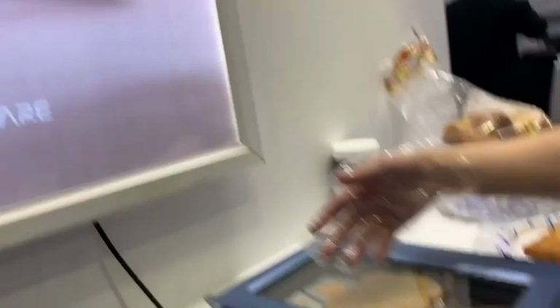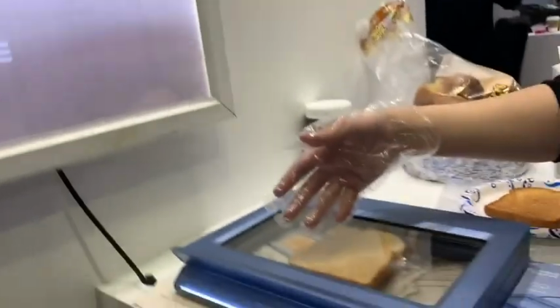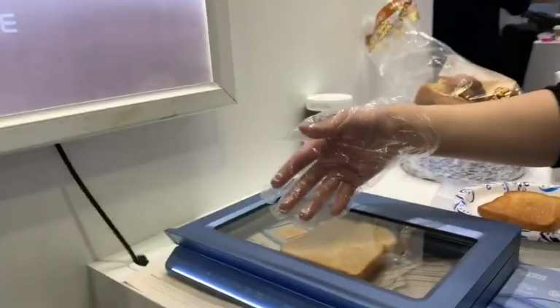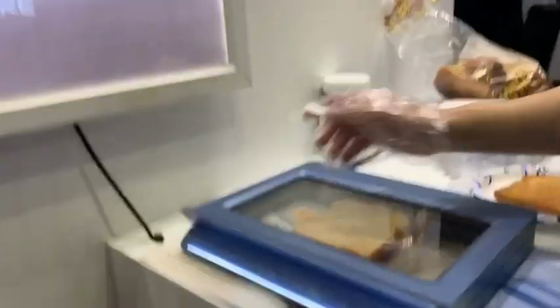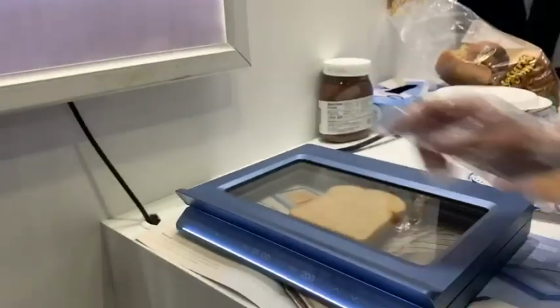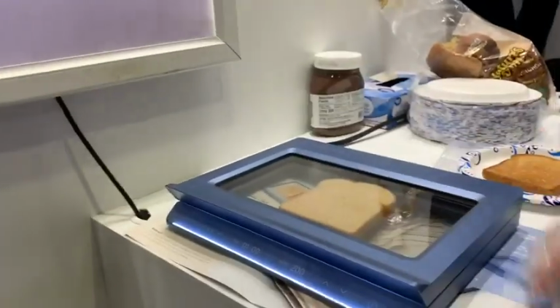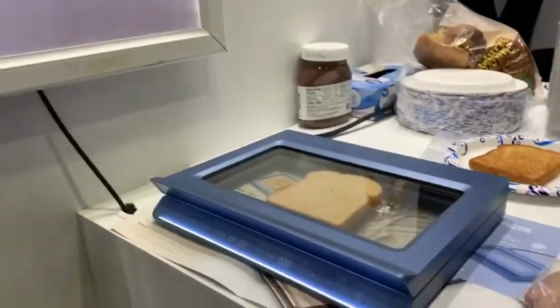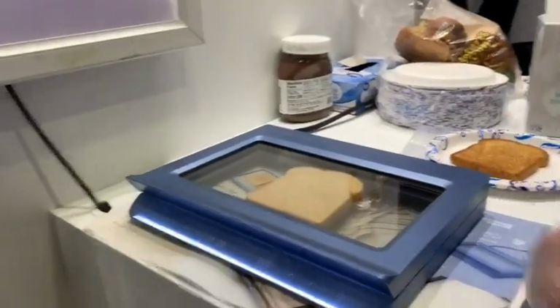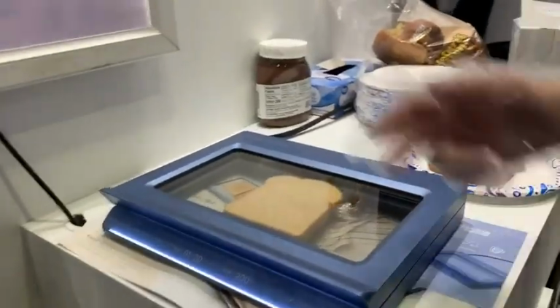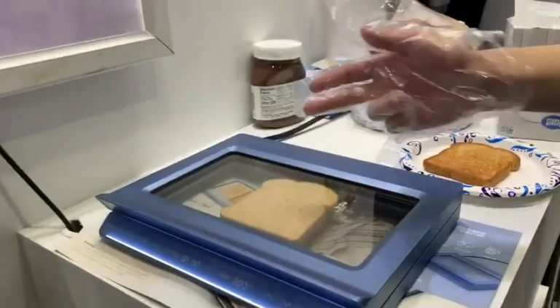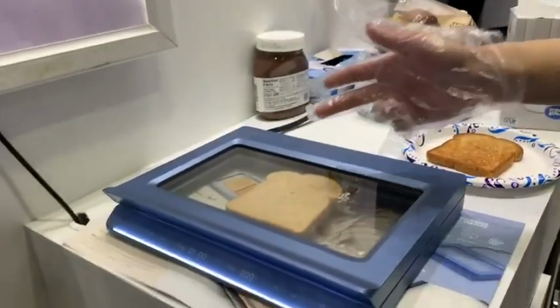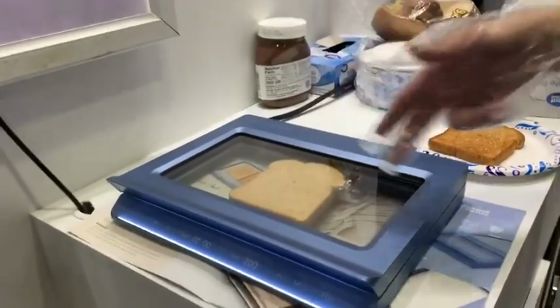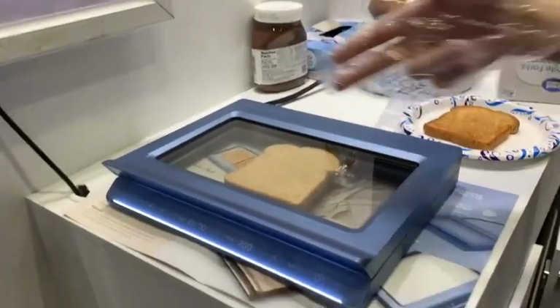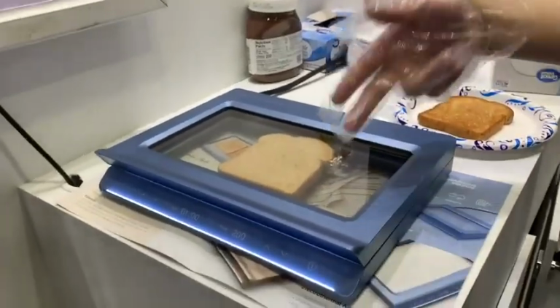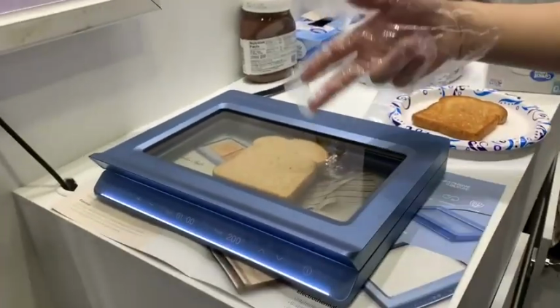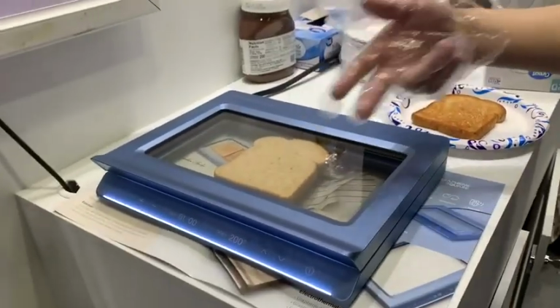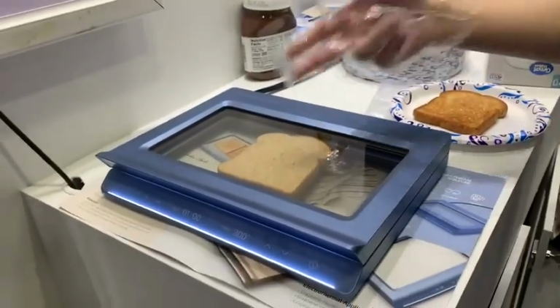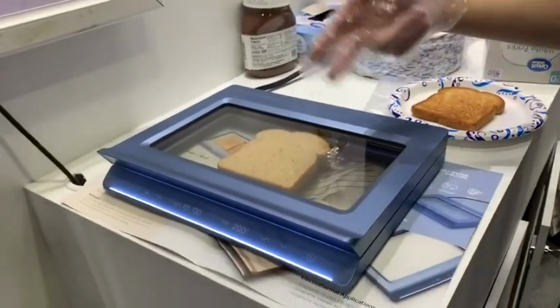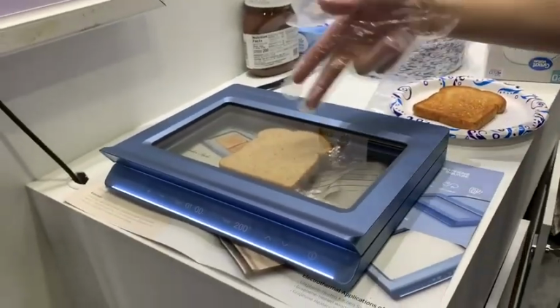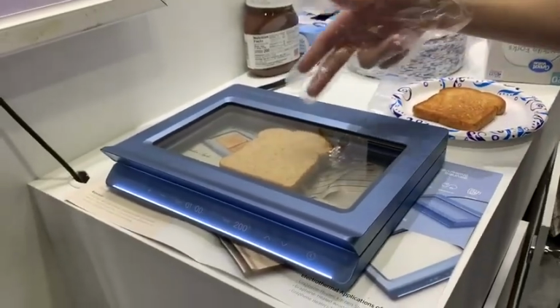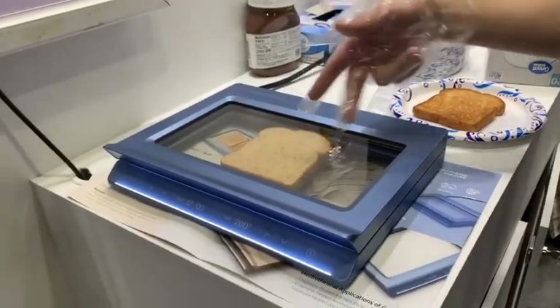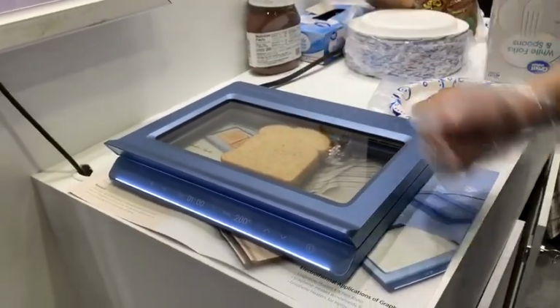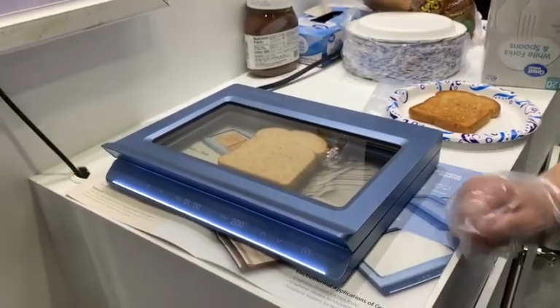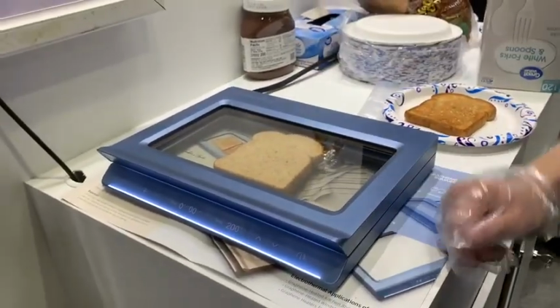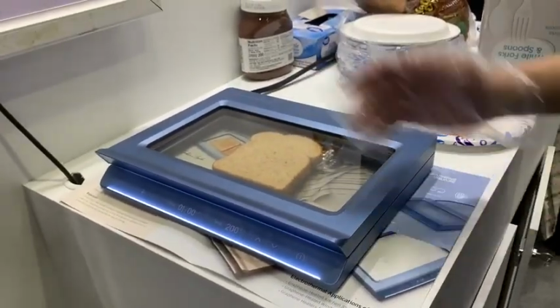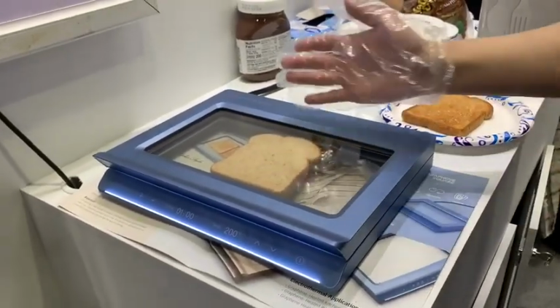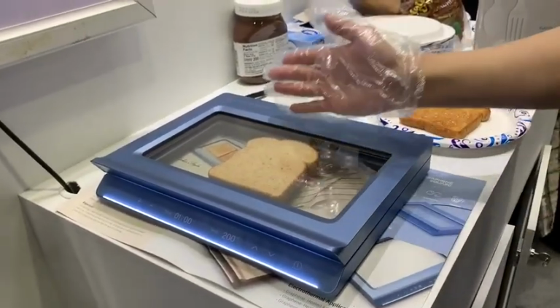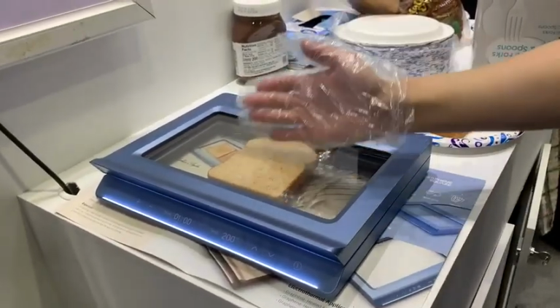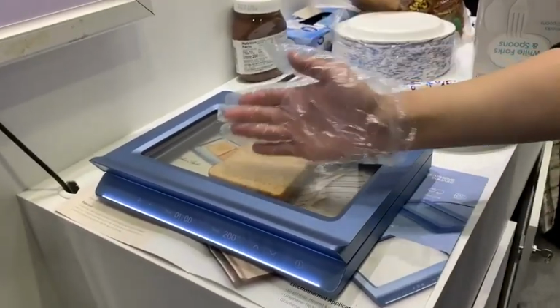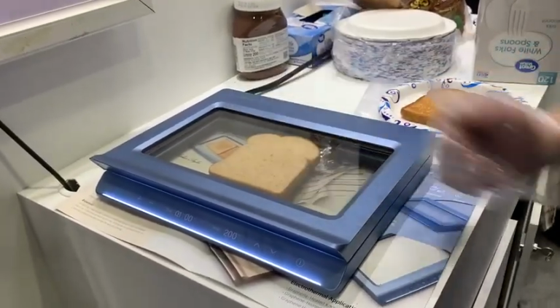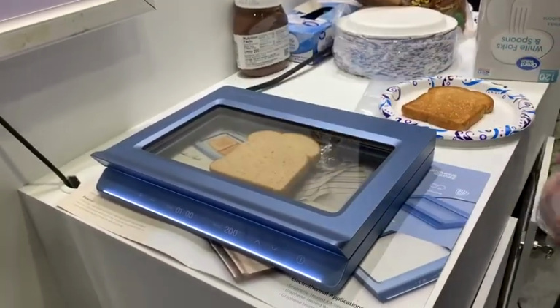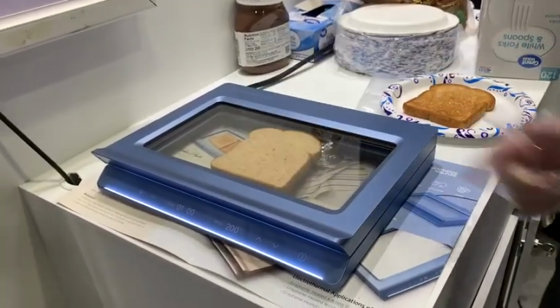So, a minute from that, you'll see it brown.